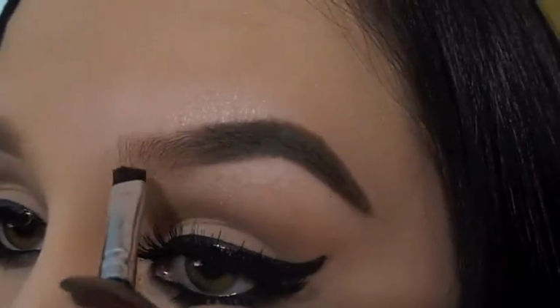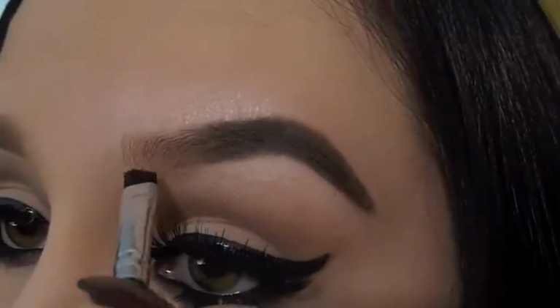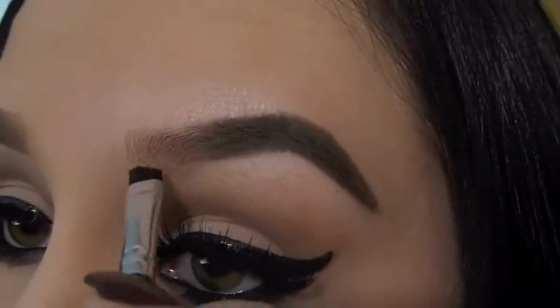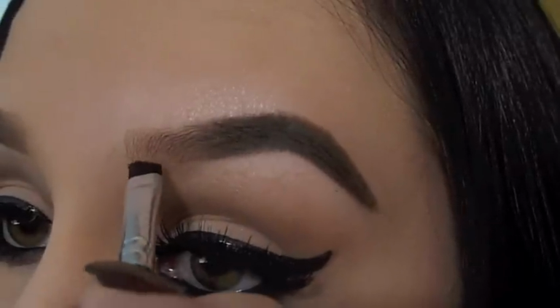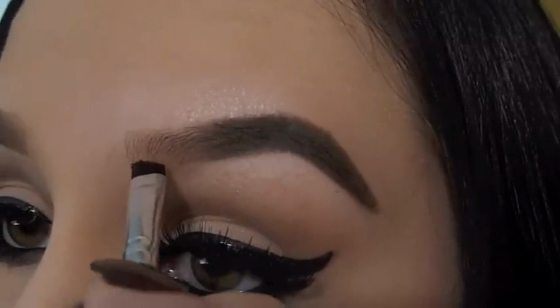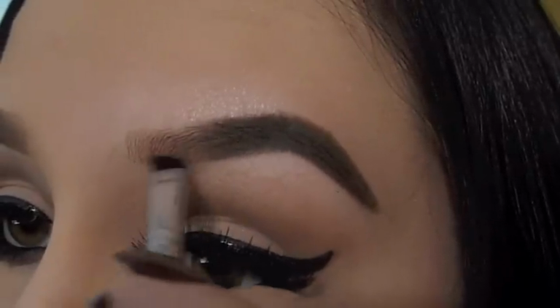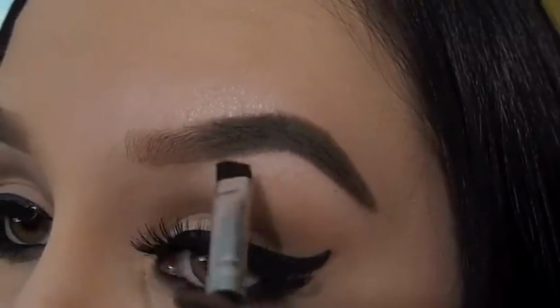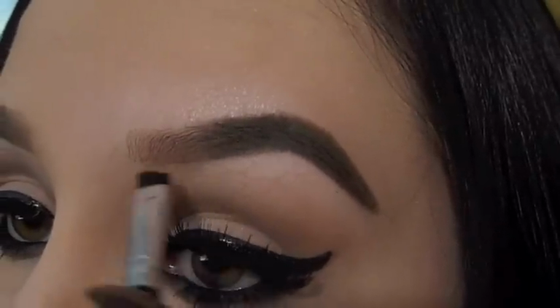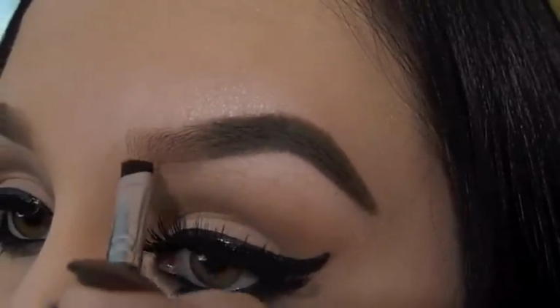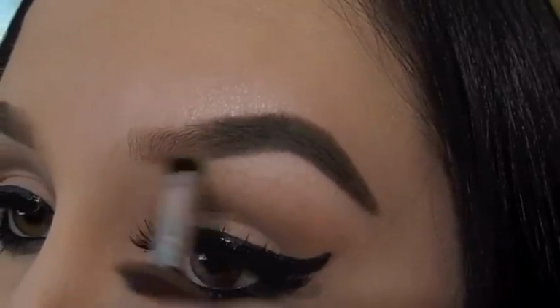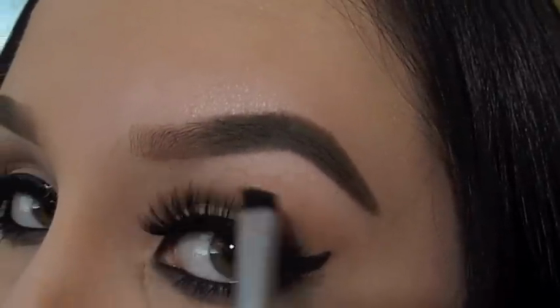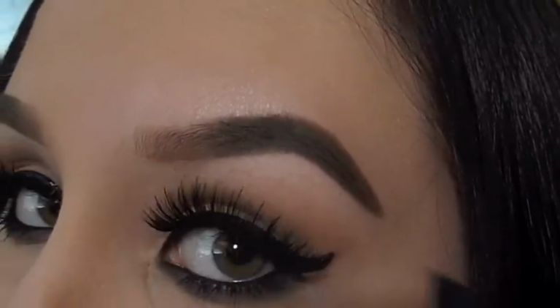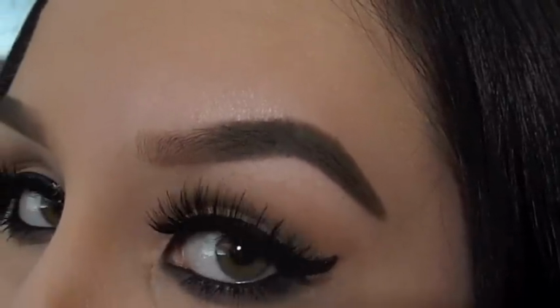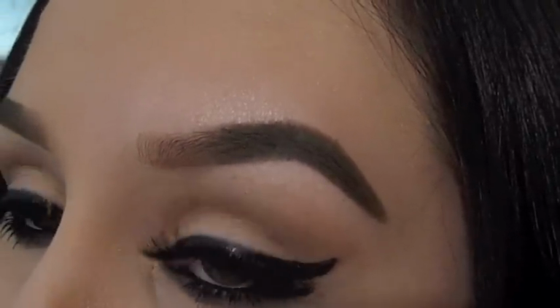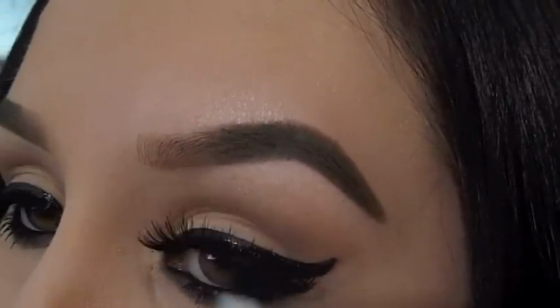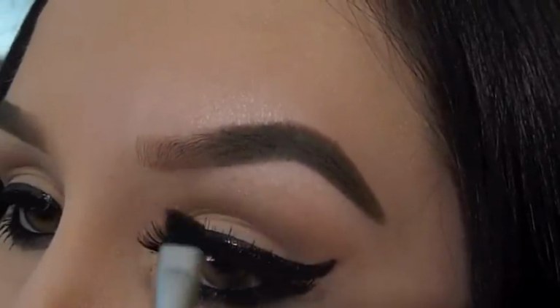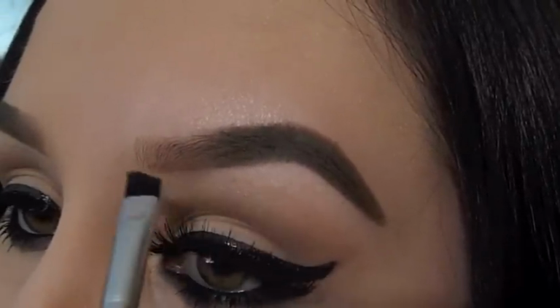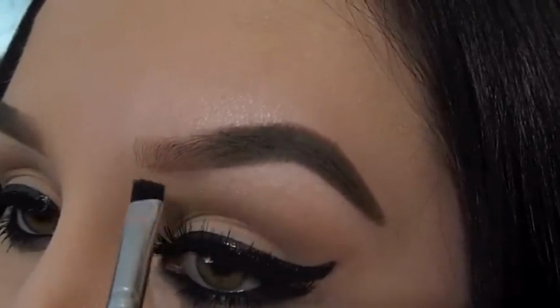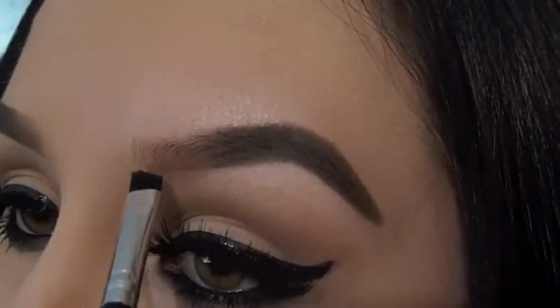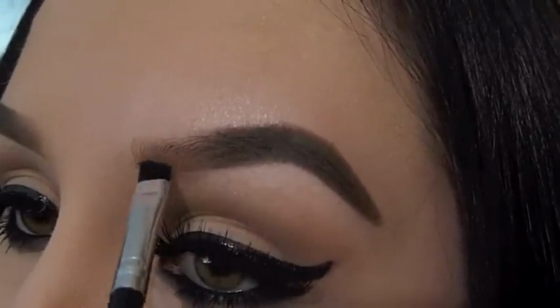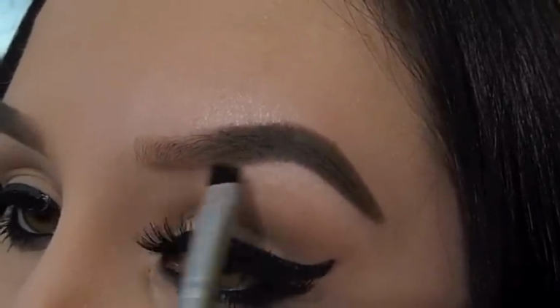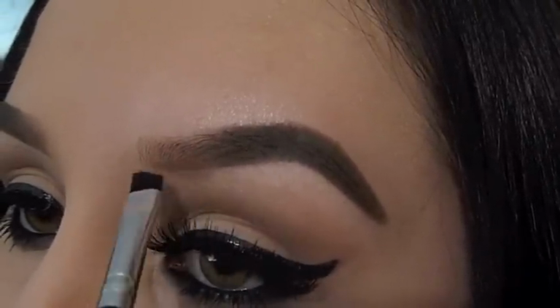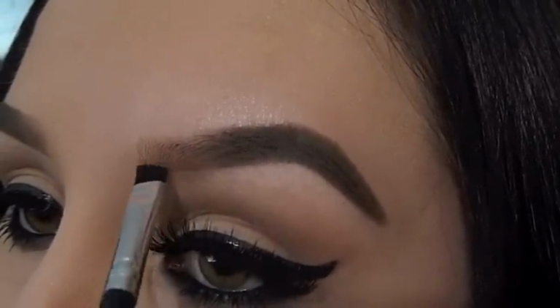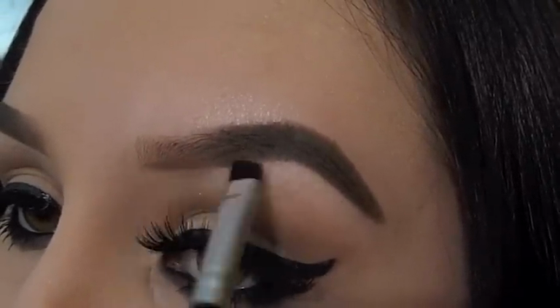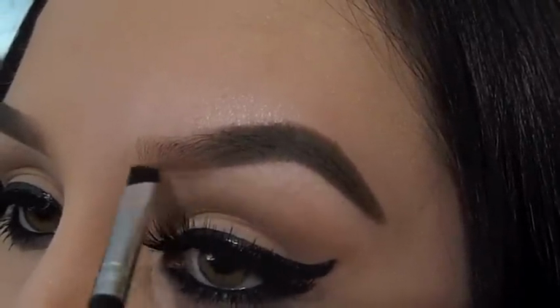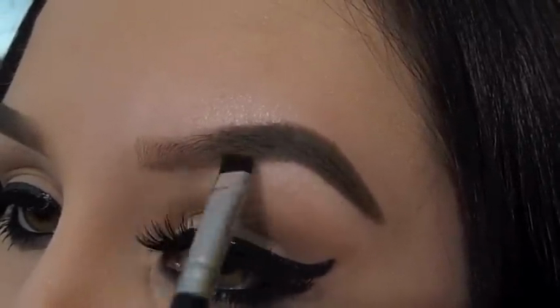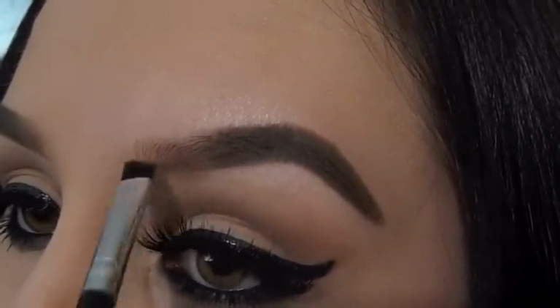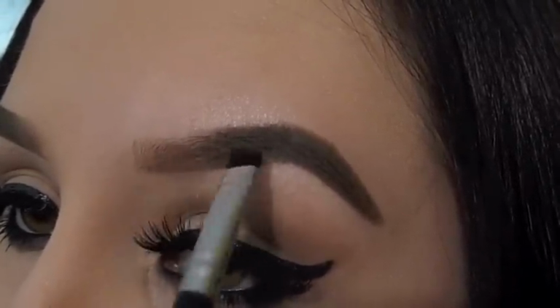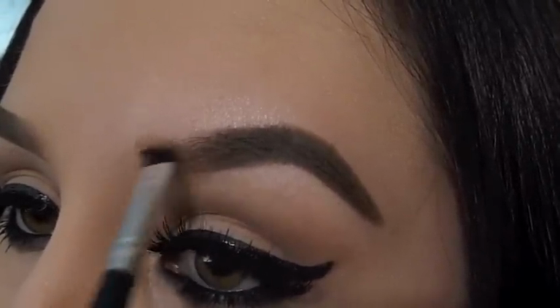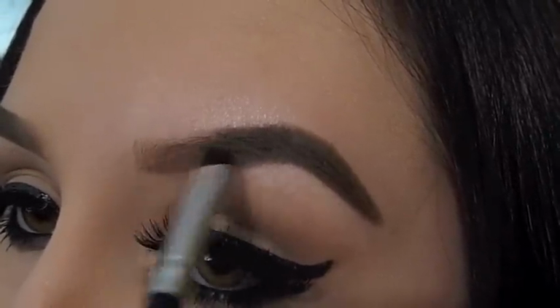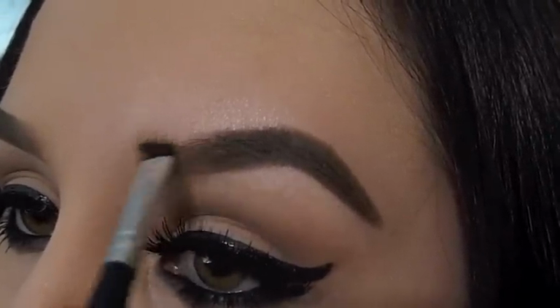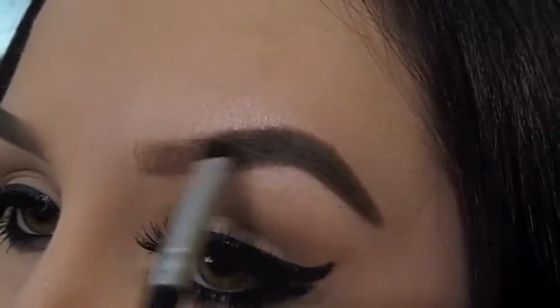With leftover eyeshadow on the brush, I lightly fill in the inner part of my eyebrow, which gives it a faded effect.